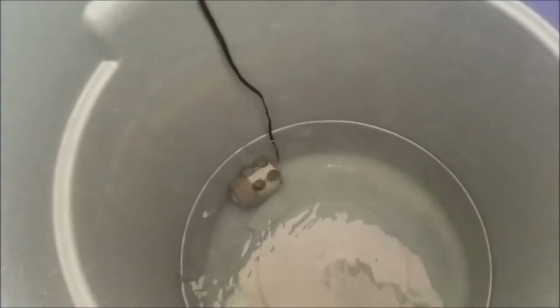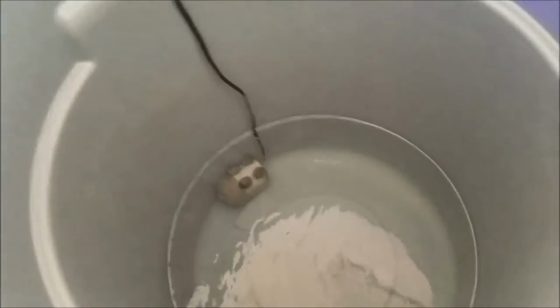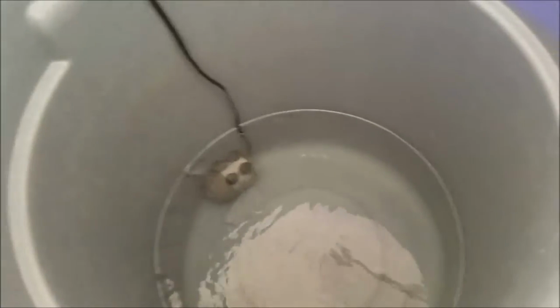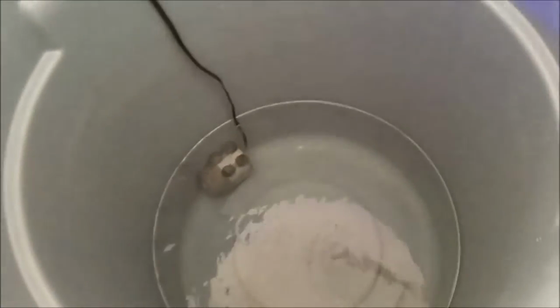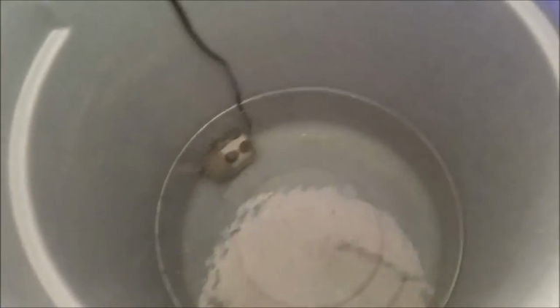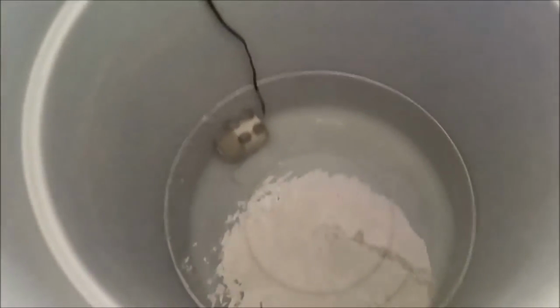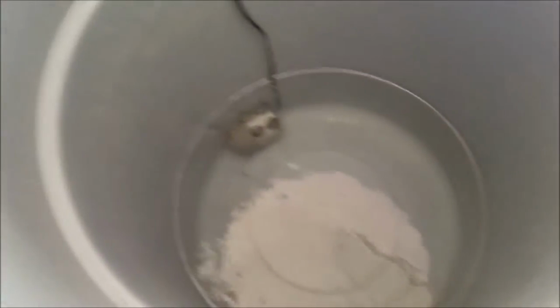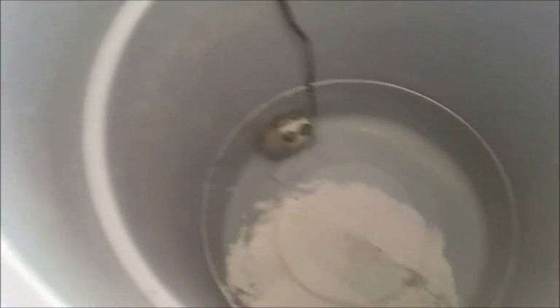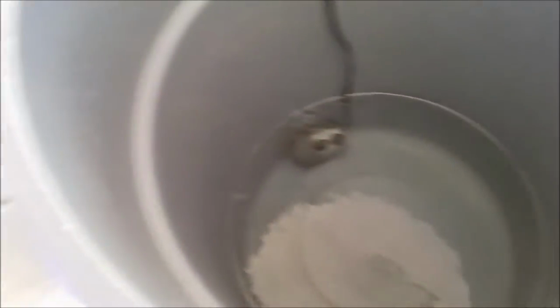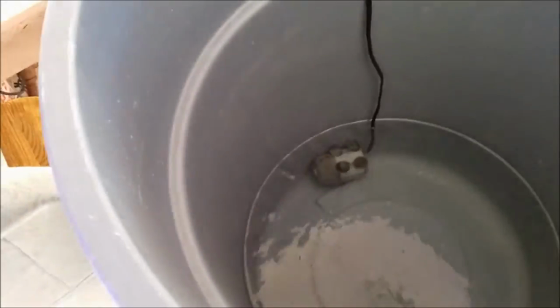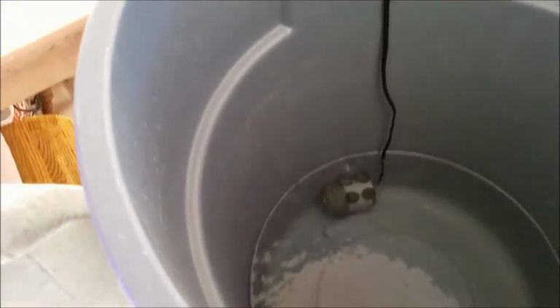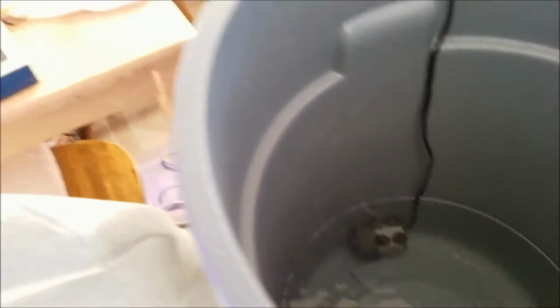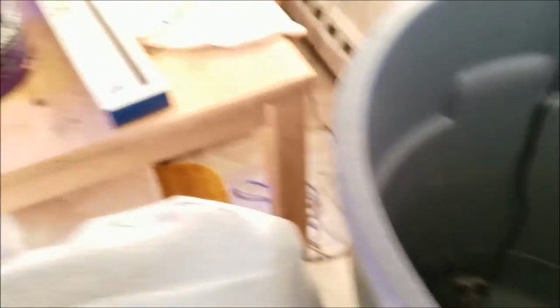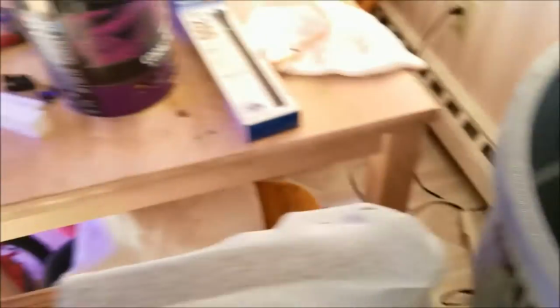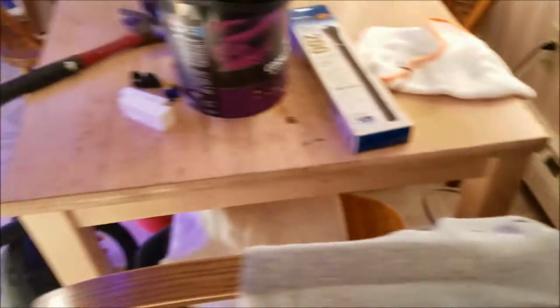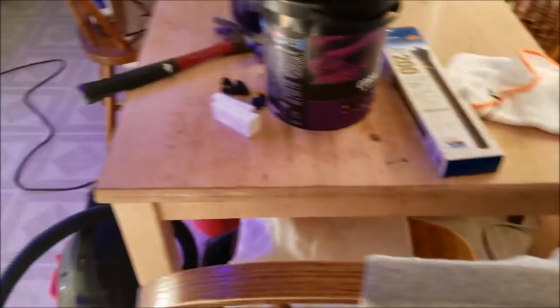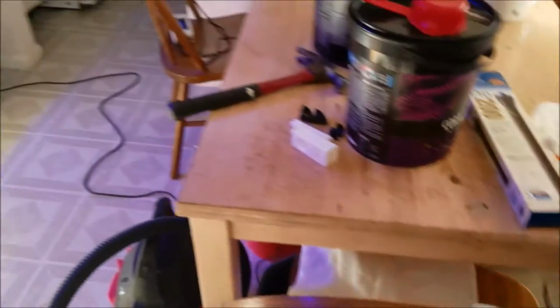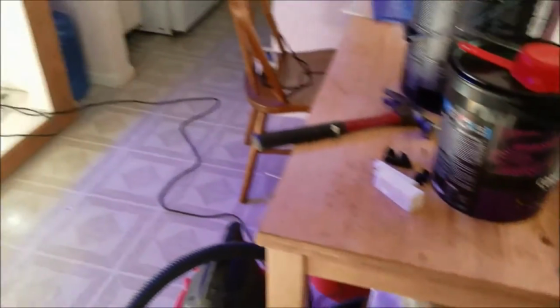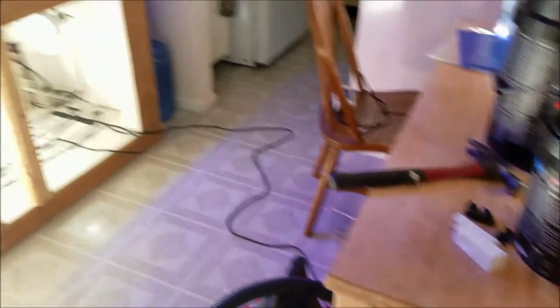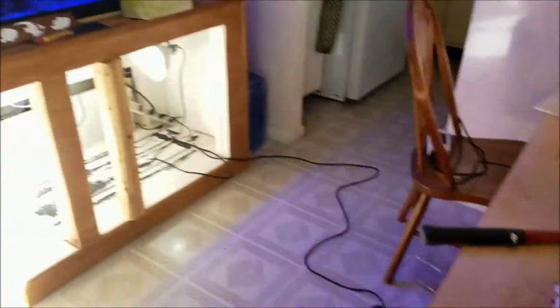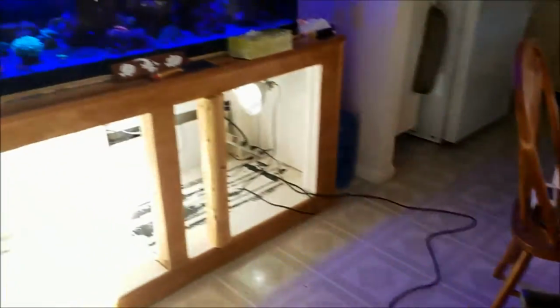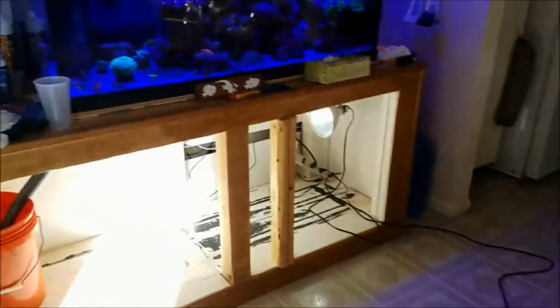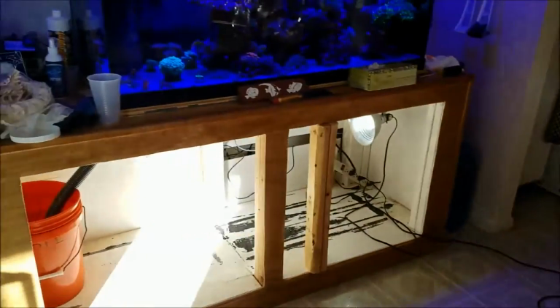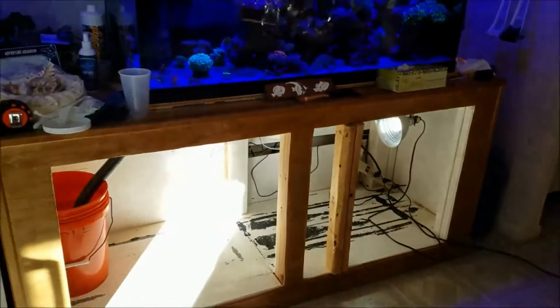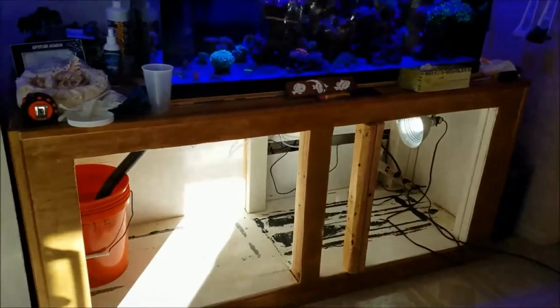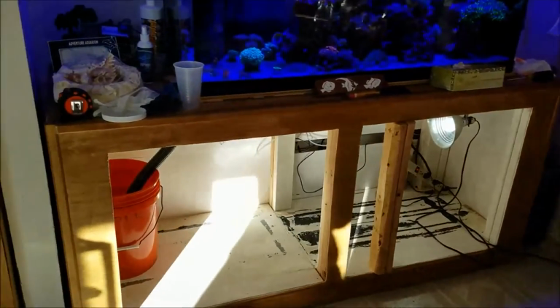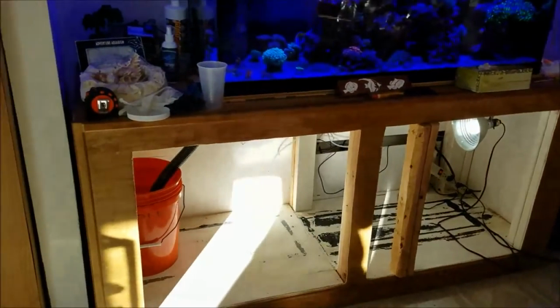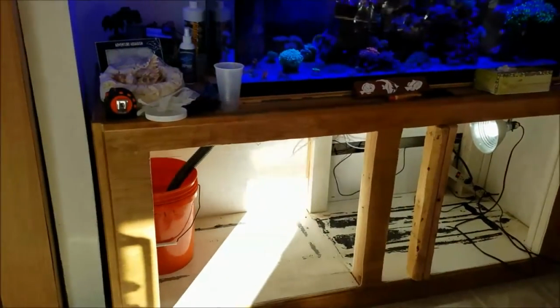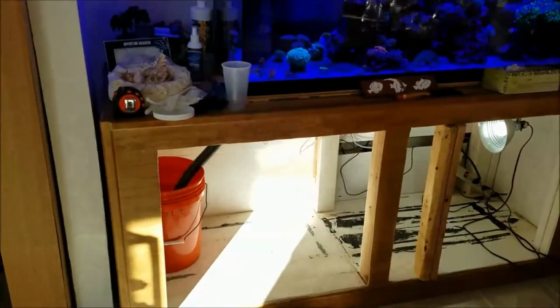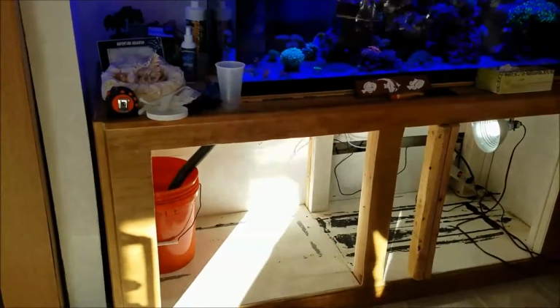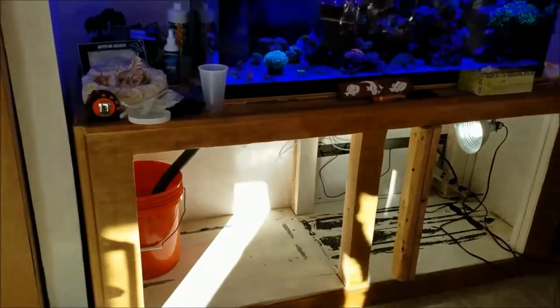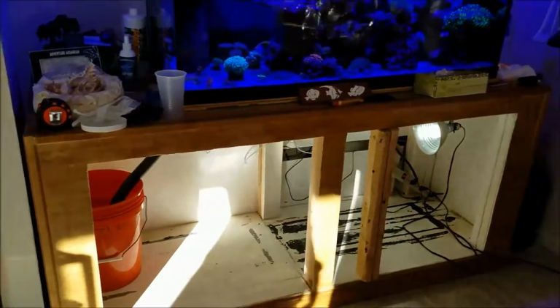Here's water being mixed for when the new sump is put in because it's a larger sump and it's going to require more water to fill up the system.